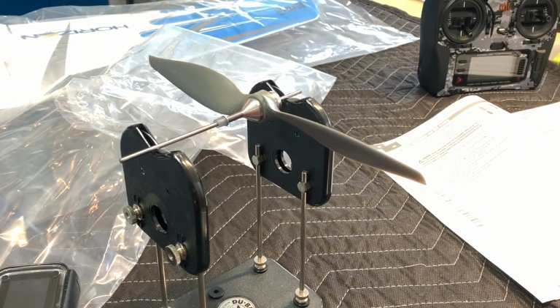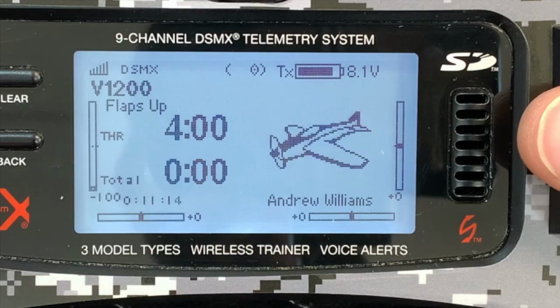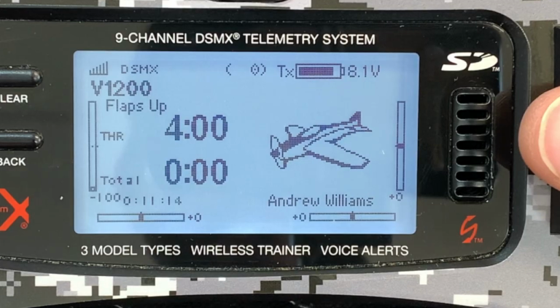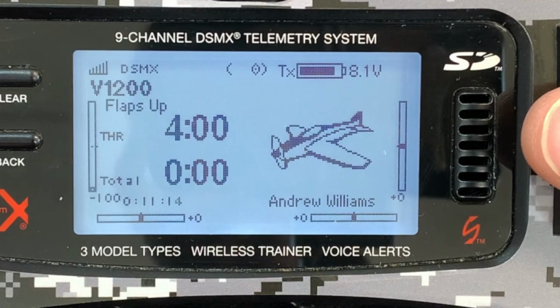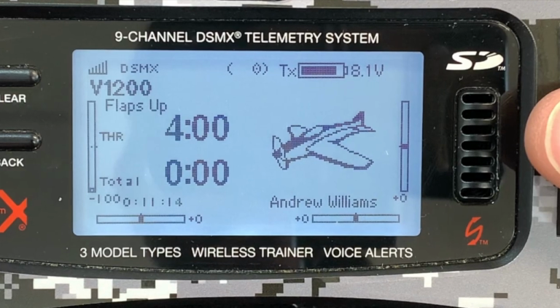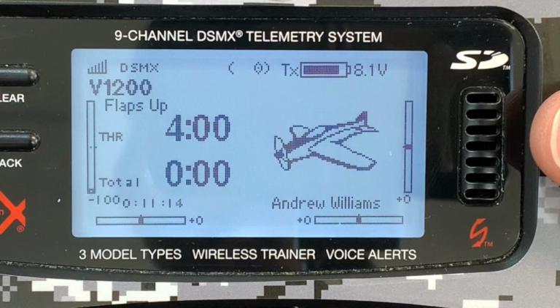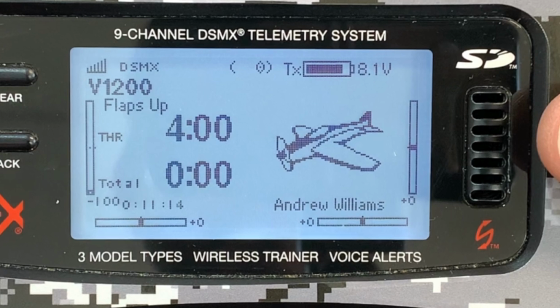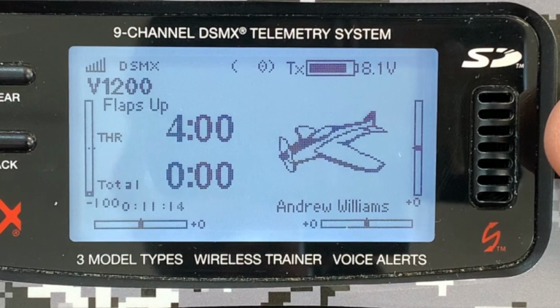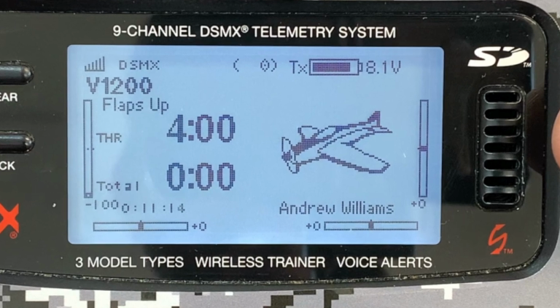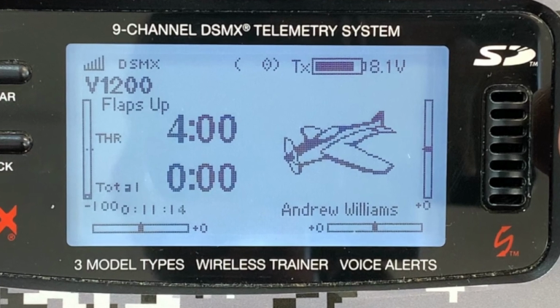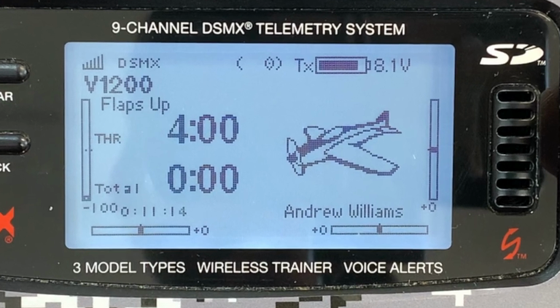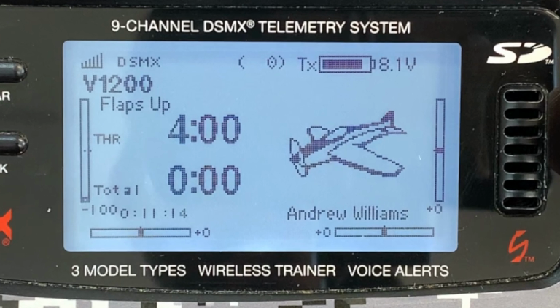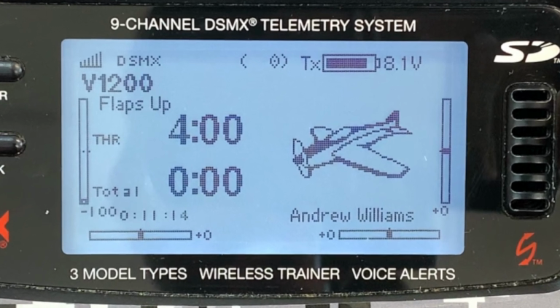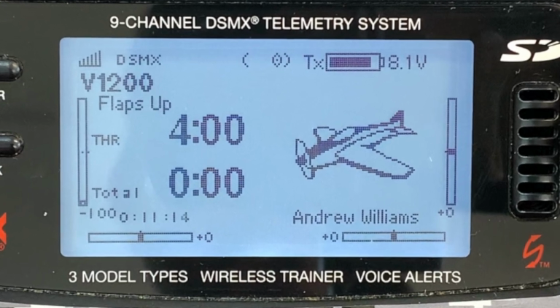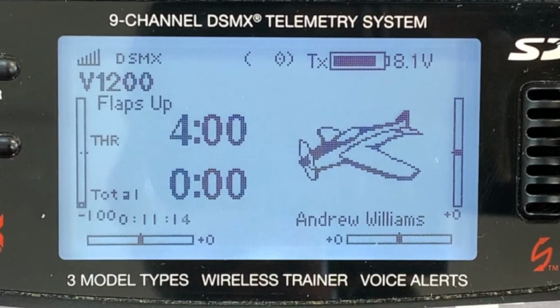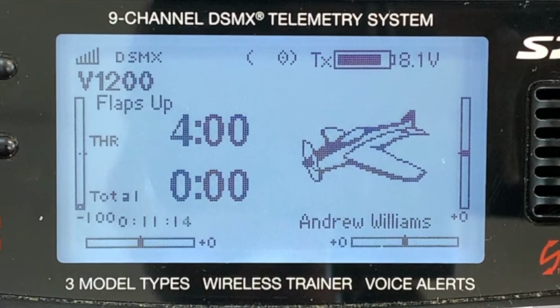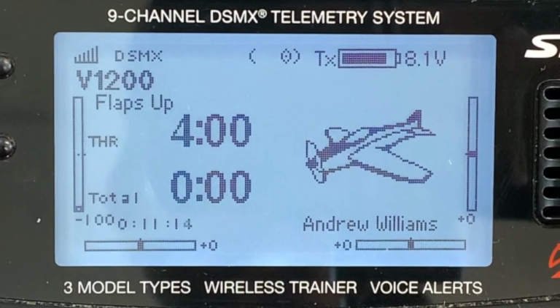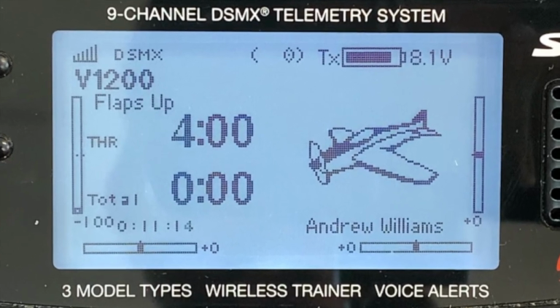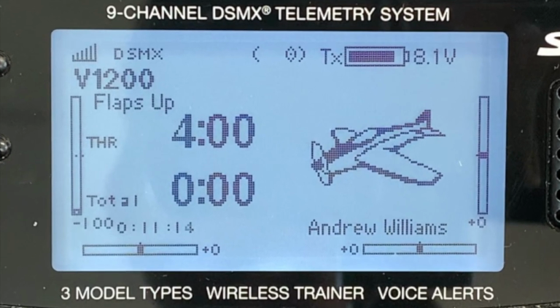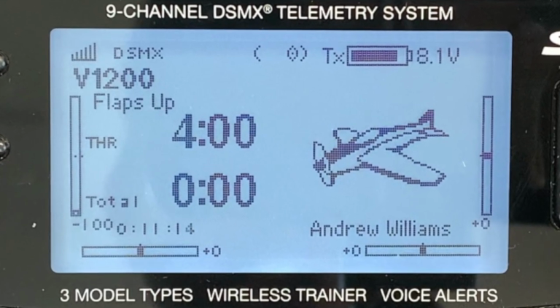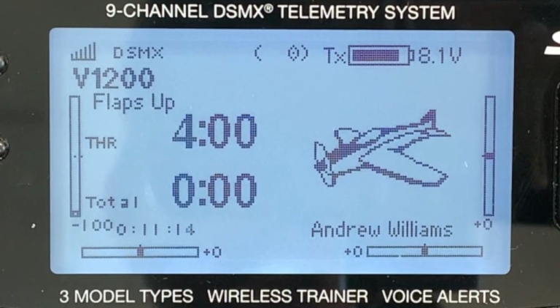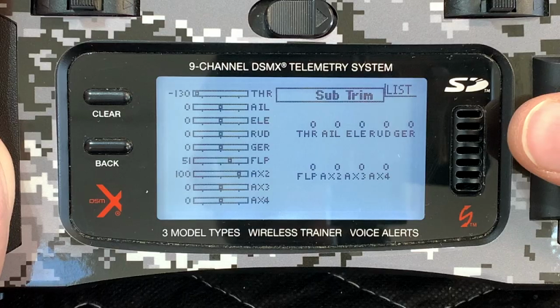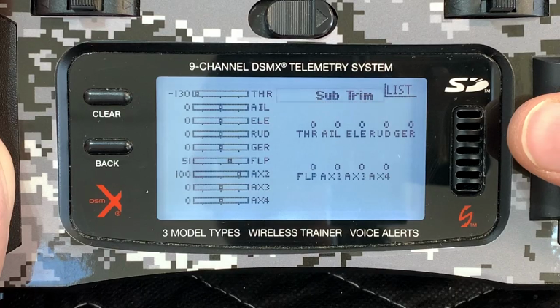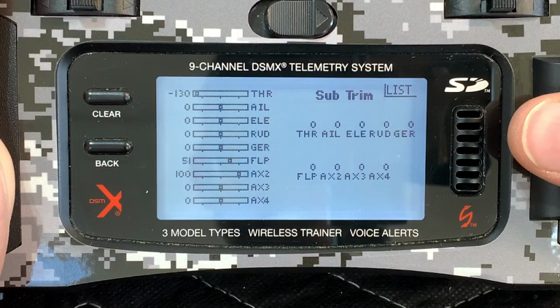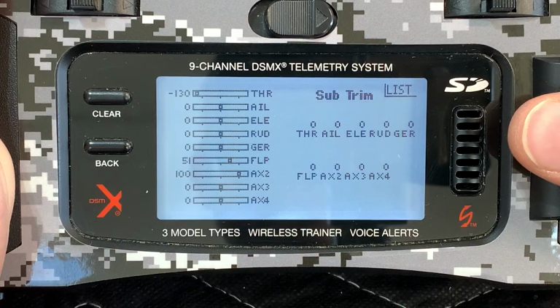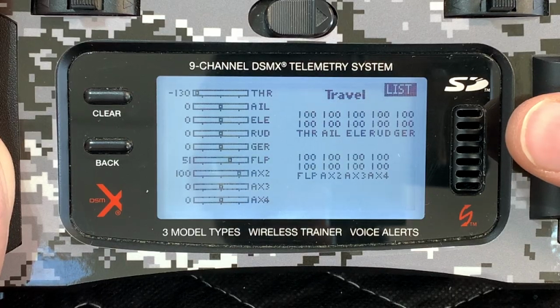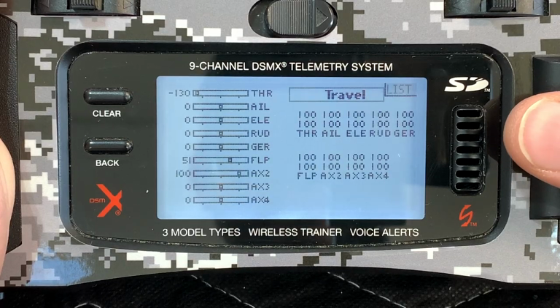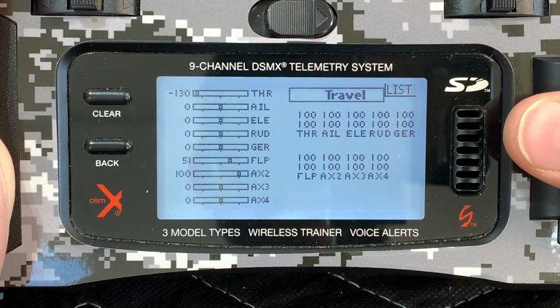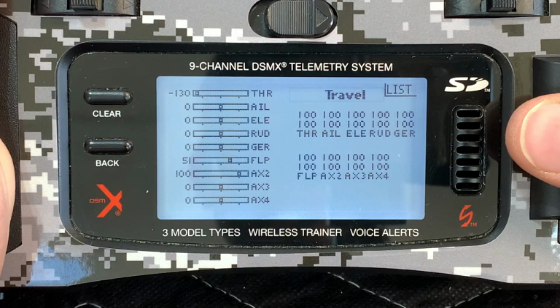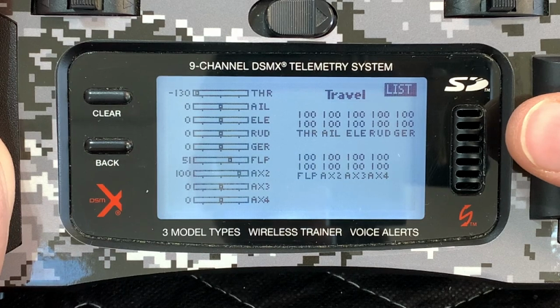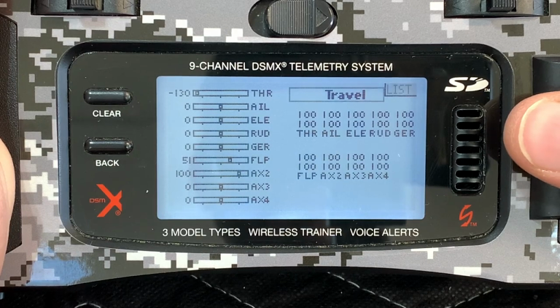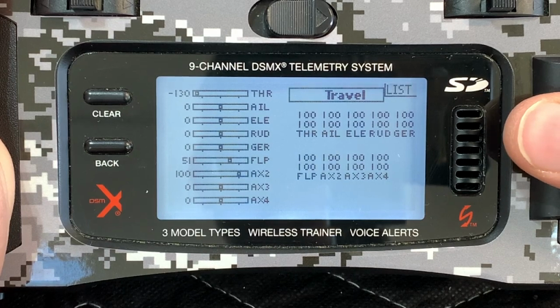In case you're programming the model from a copy-paste situation, now's a great time to make sure all trims and subtrims are zeroed out and travels are set to 100.